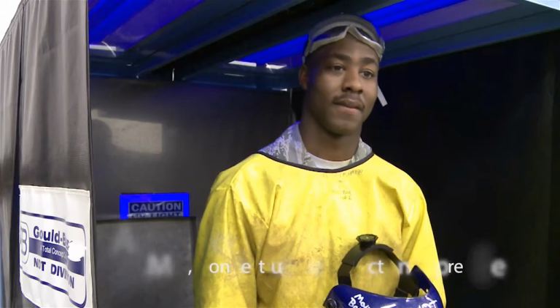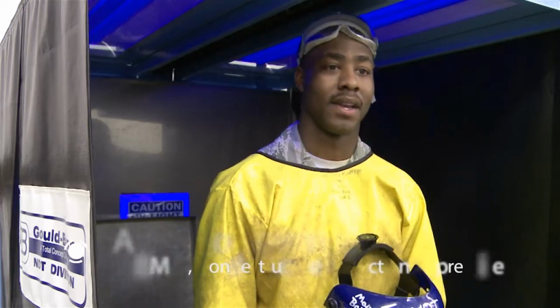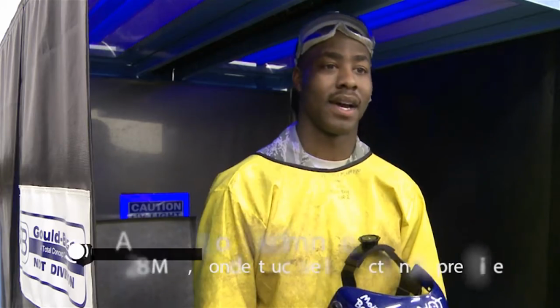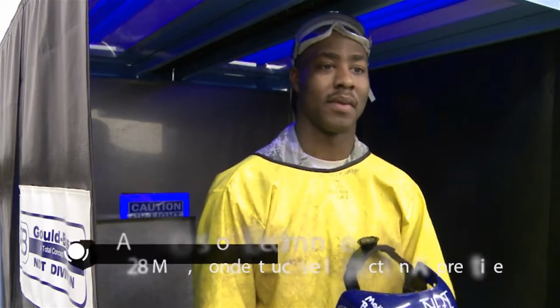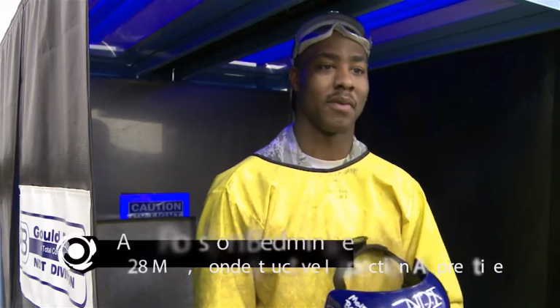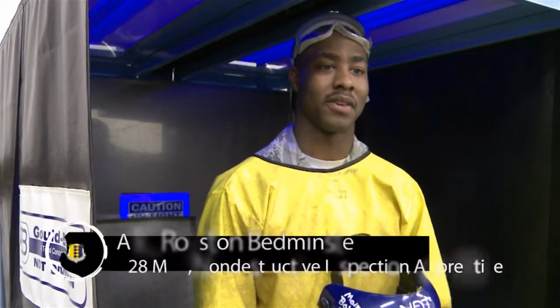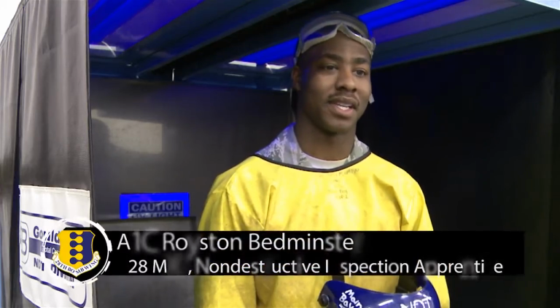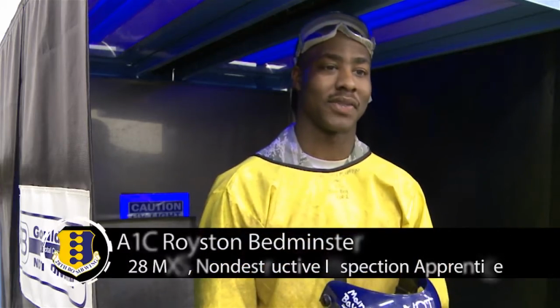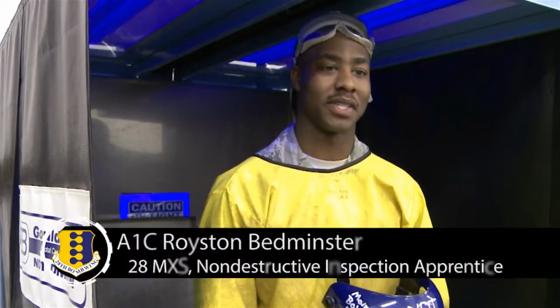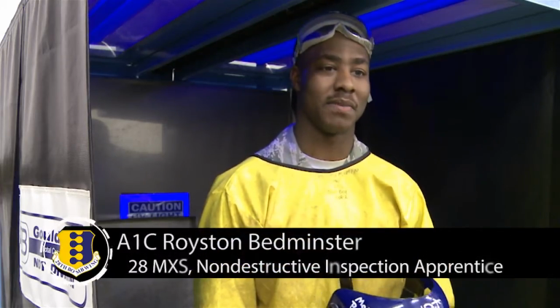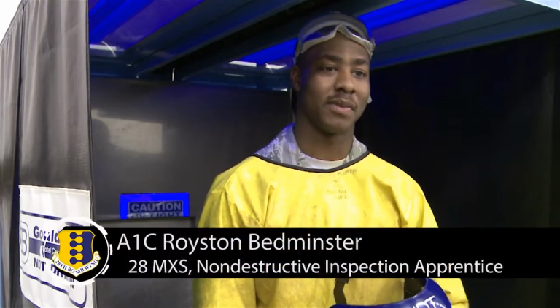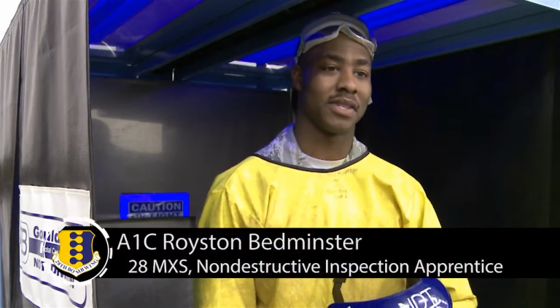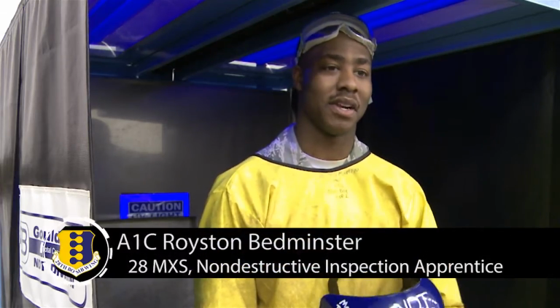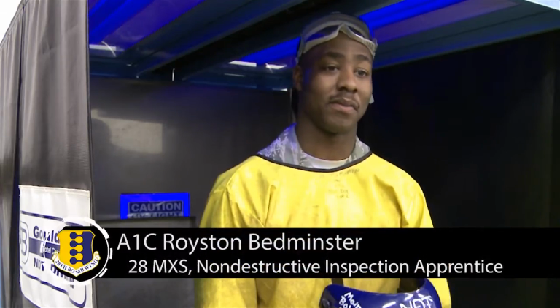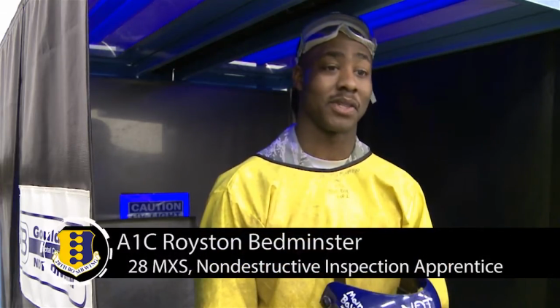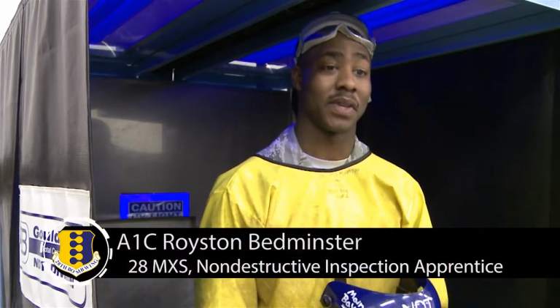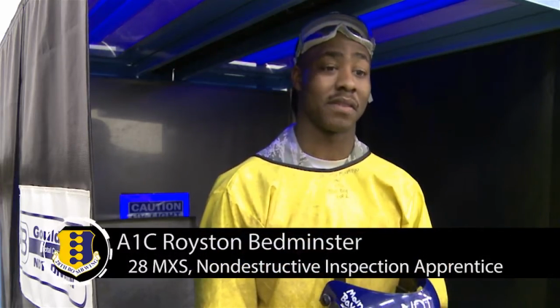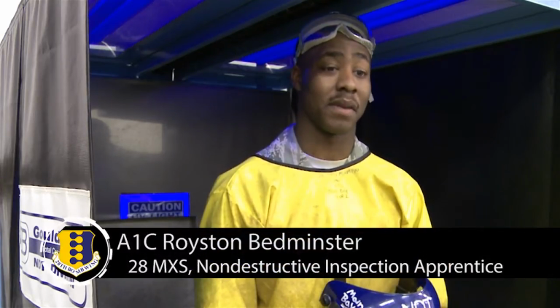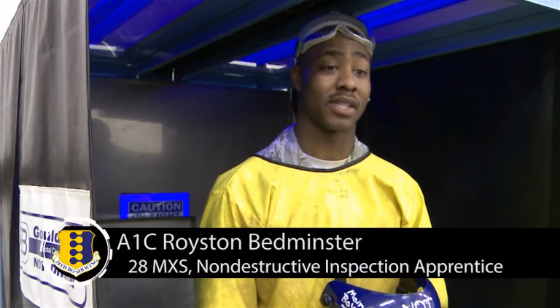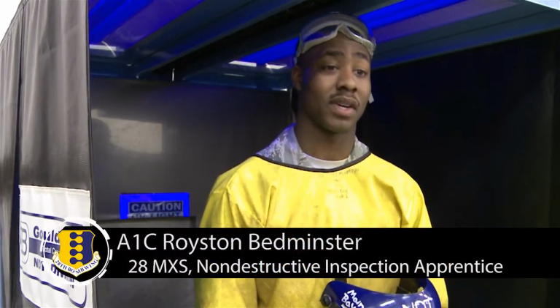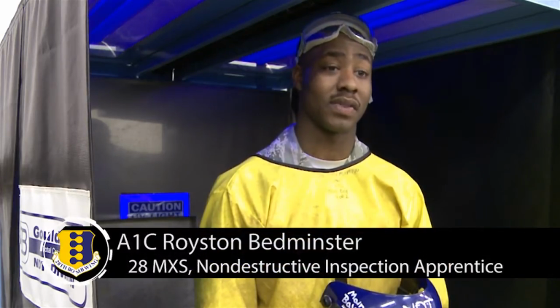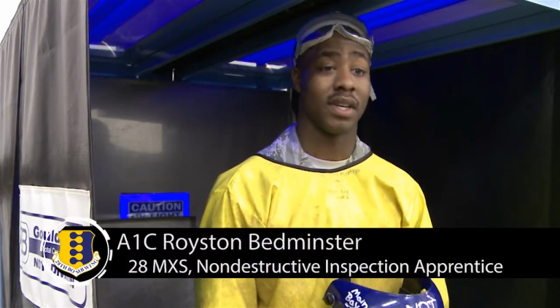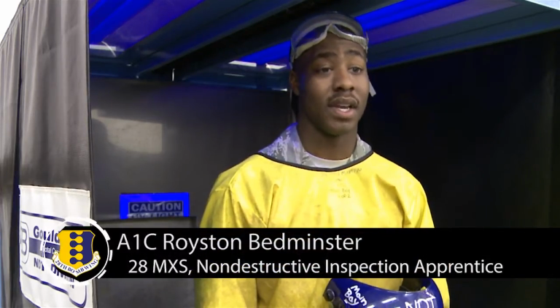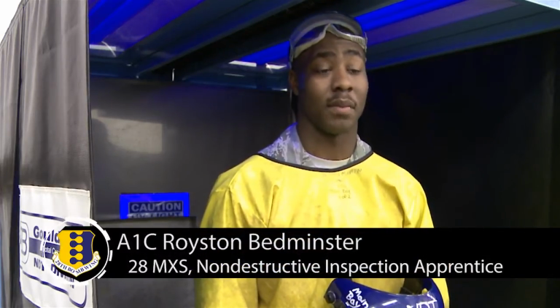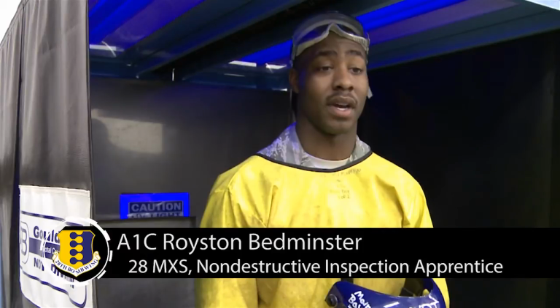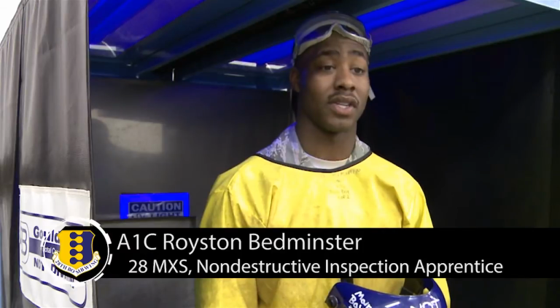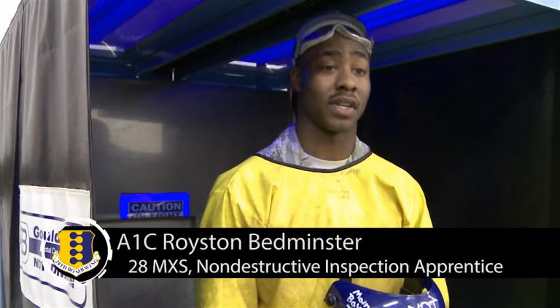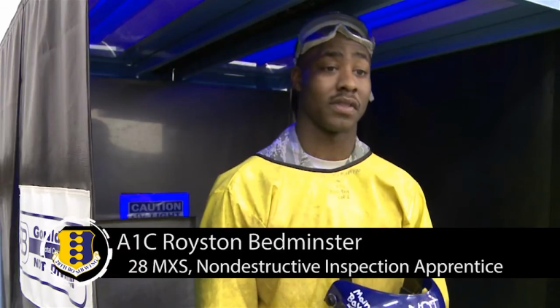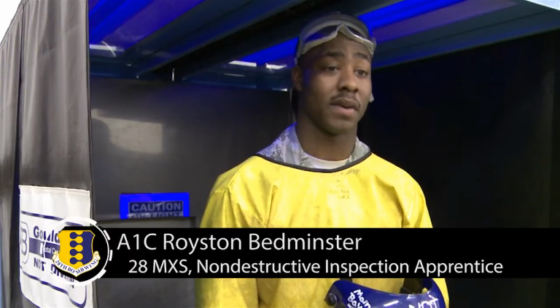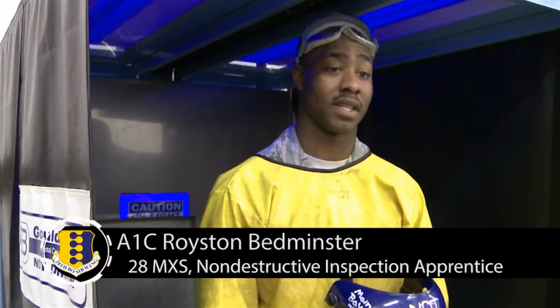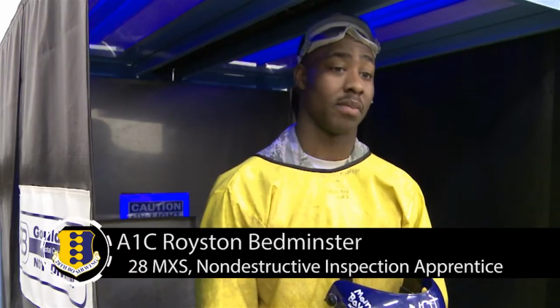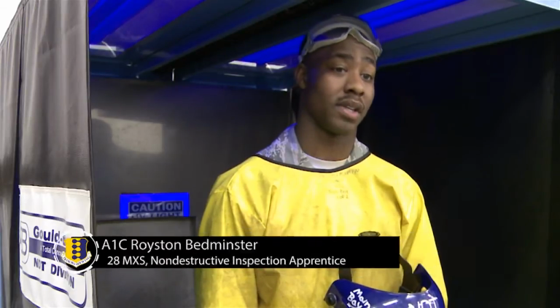Hi, I'm Amber First Class Royce at Bedminster. I'm from the 28th Maintenance Squadron. I'm a non-destructive inspection apprentice.